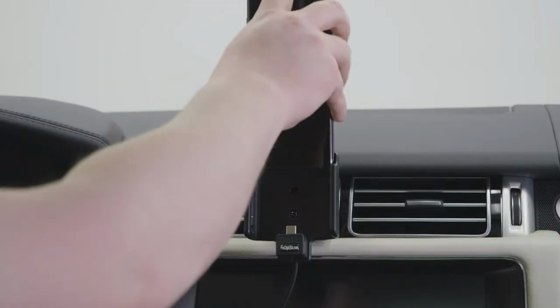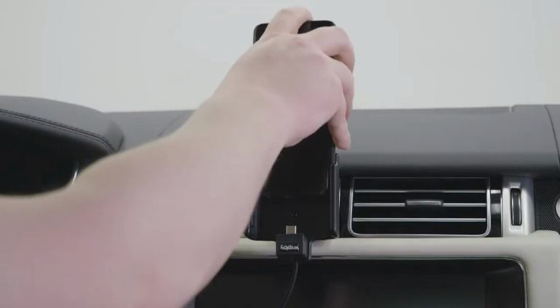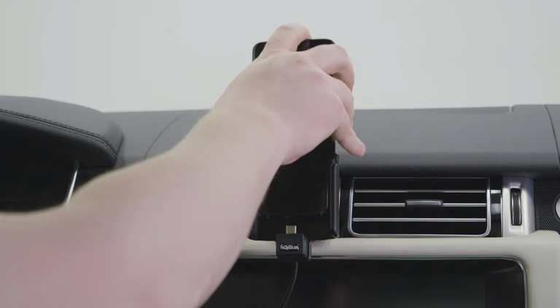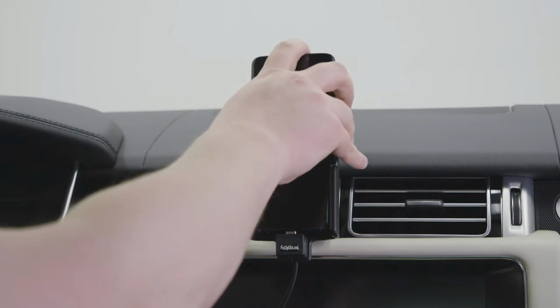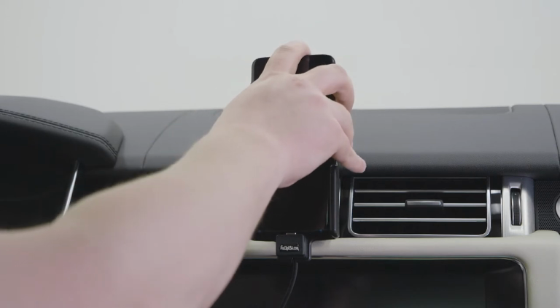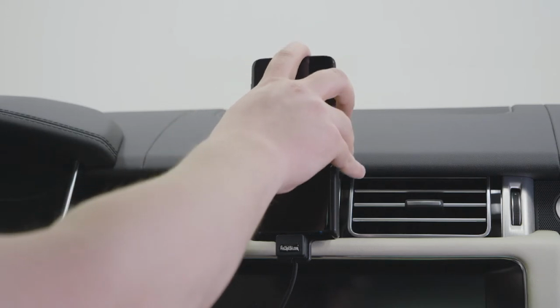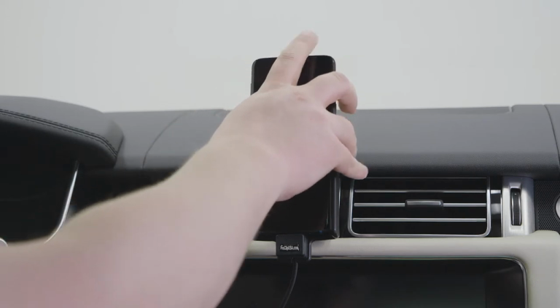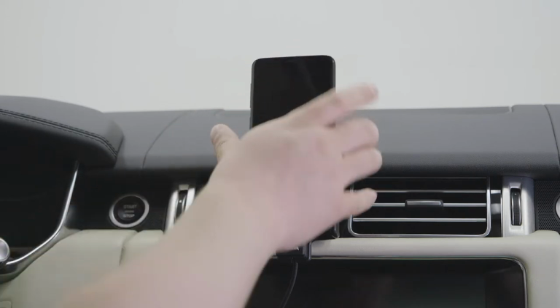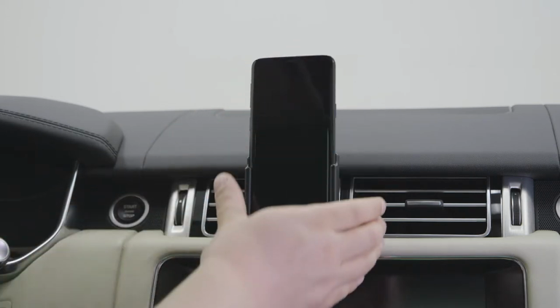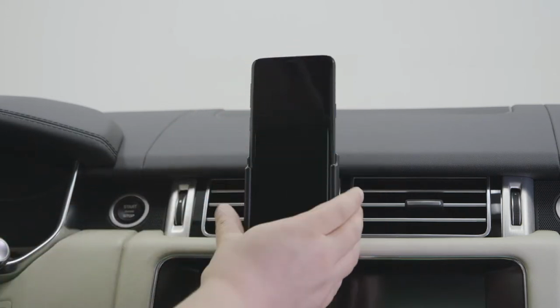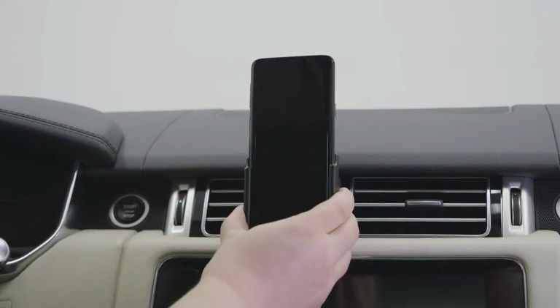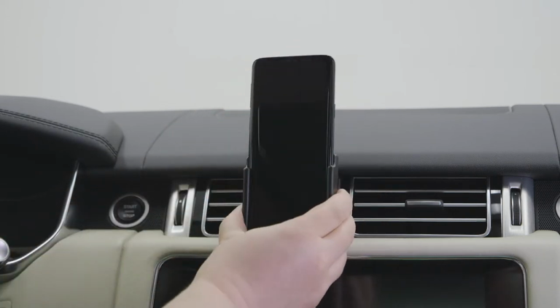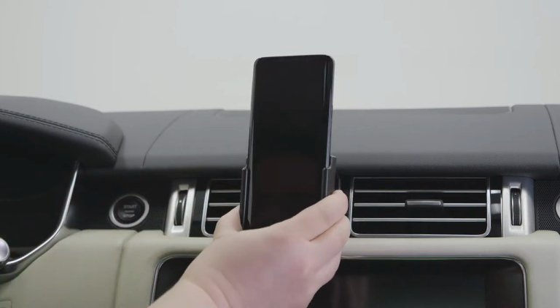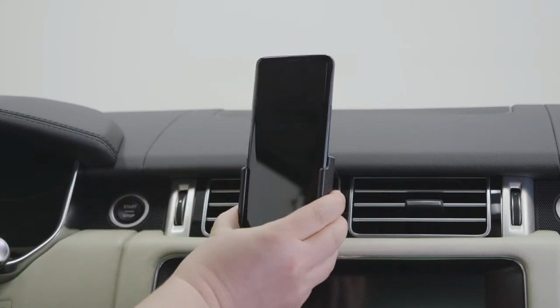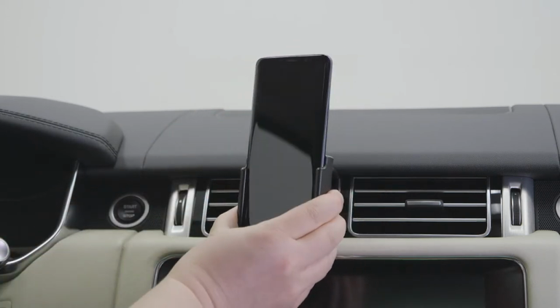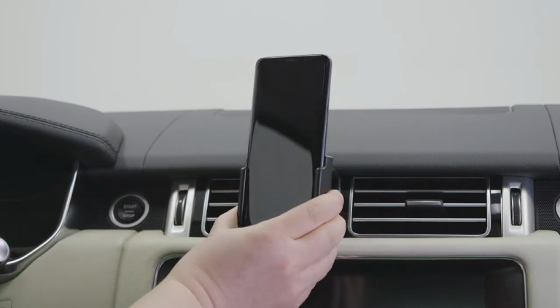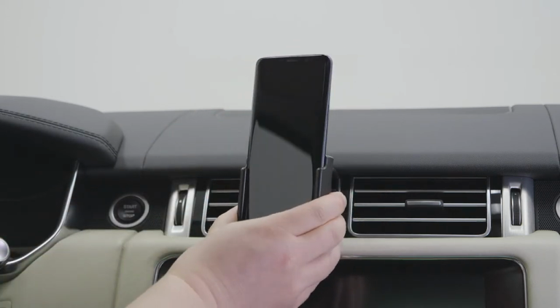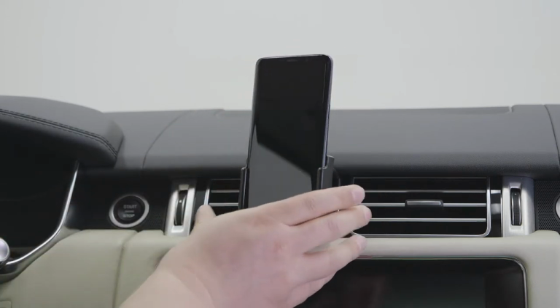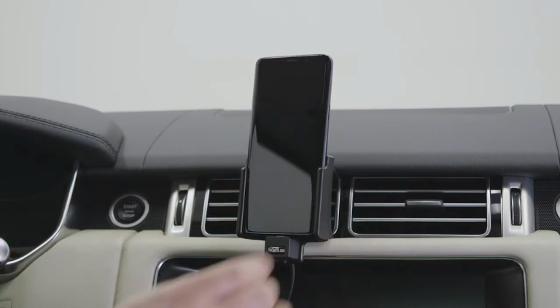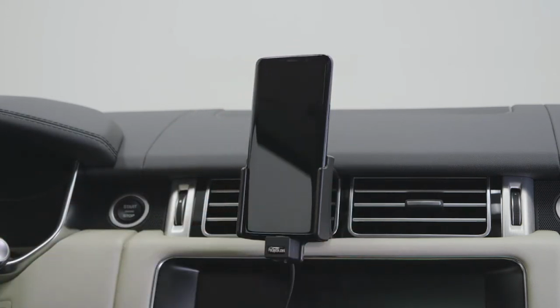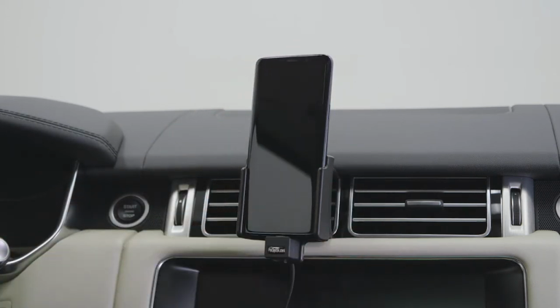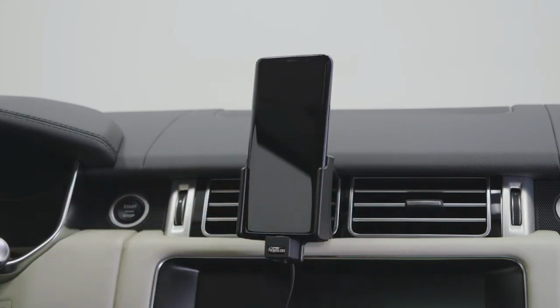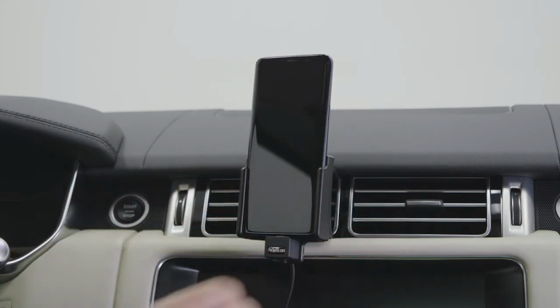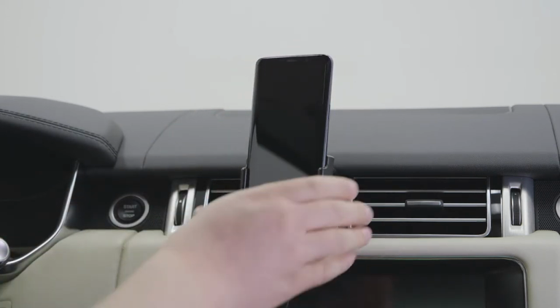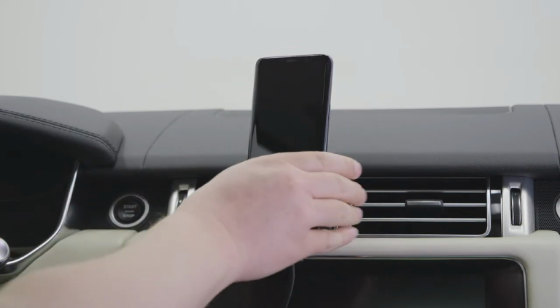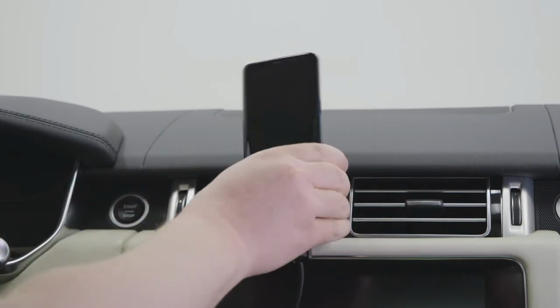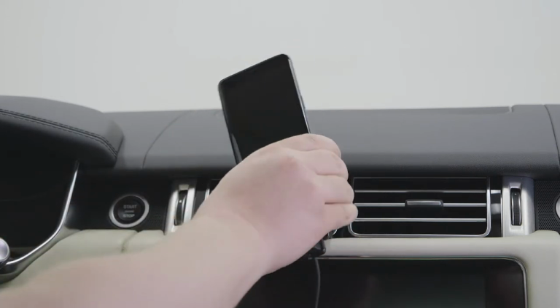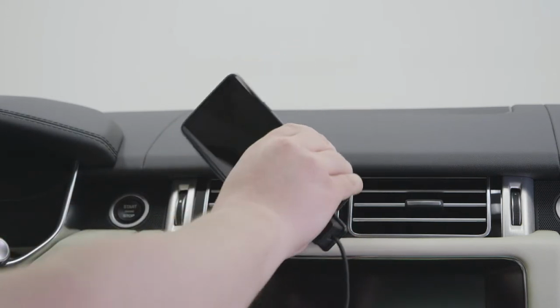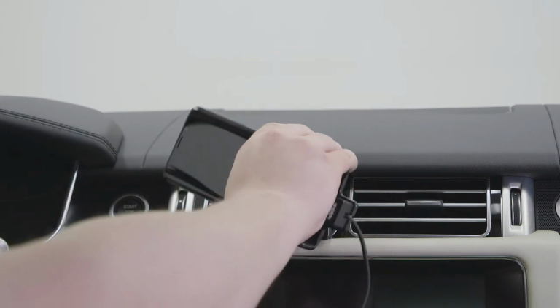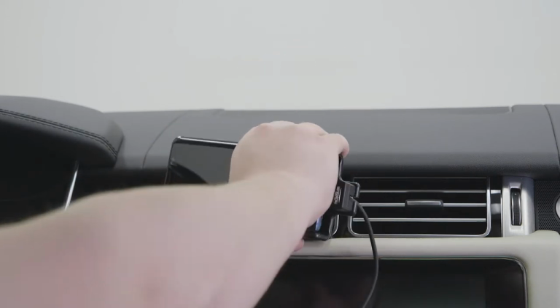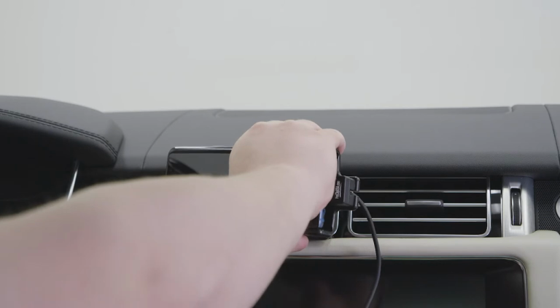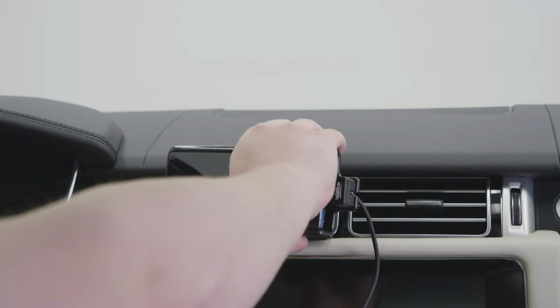Slide in your phone. Now the holder can be rotated from portrait to landscape.